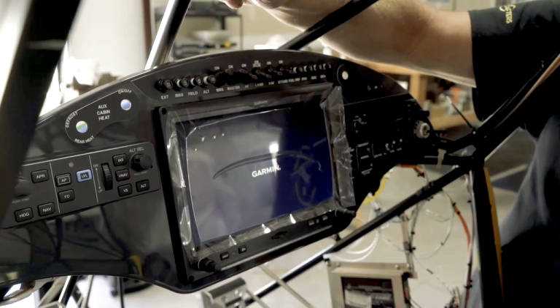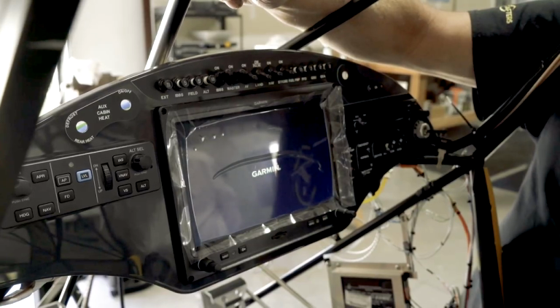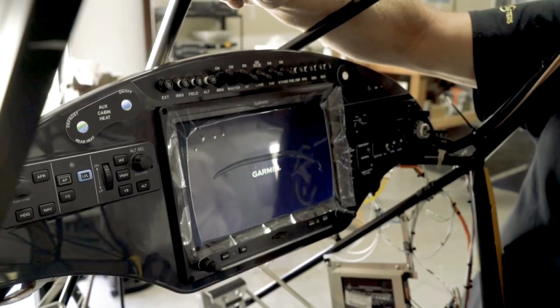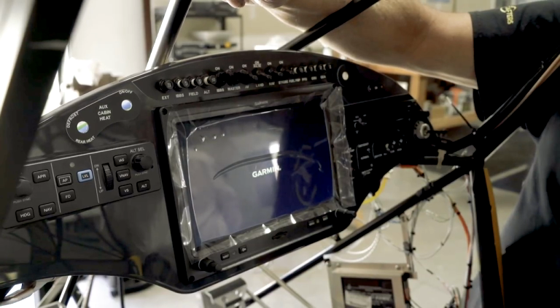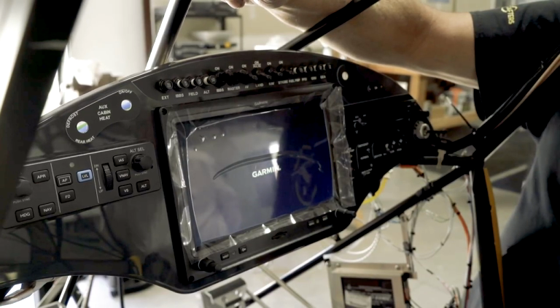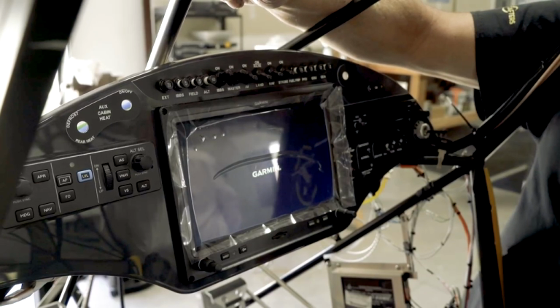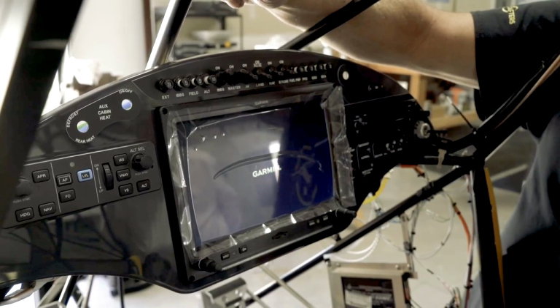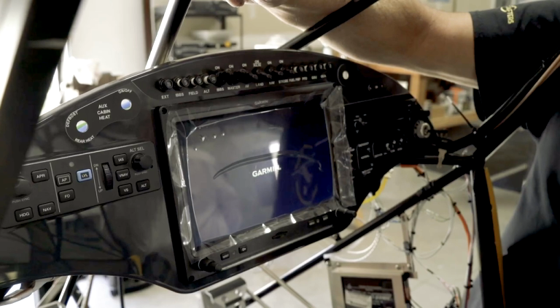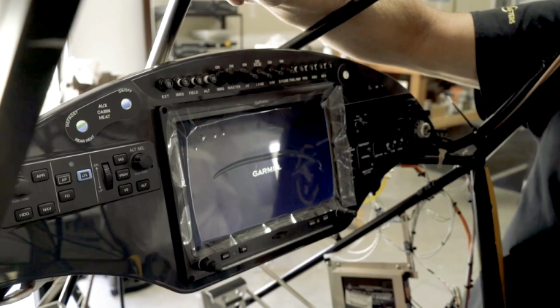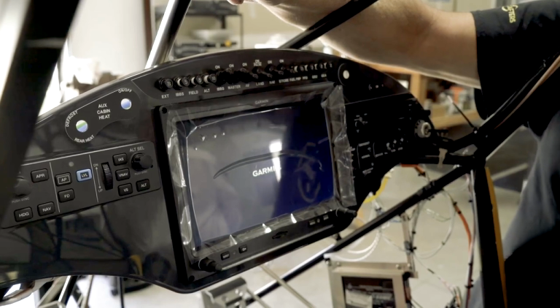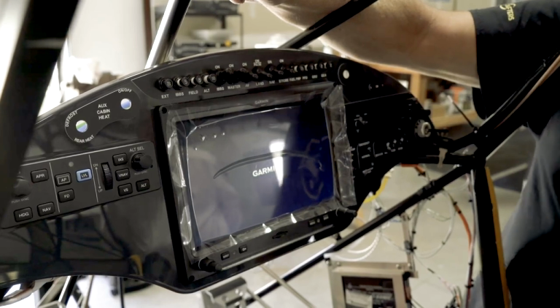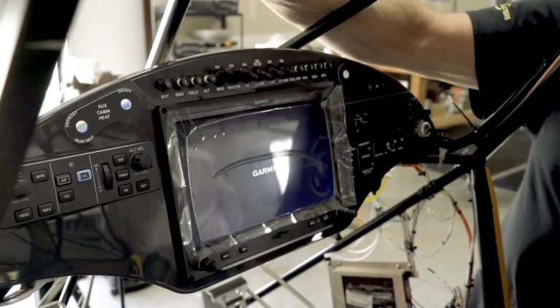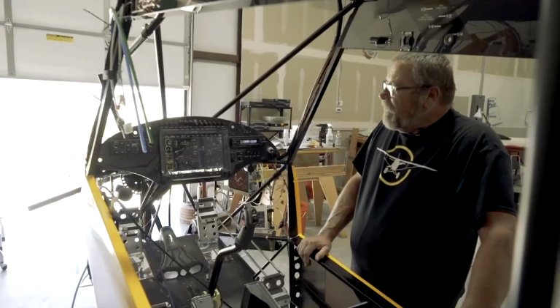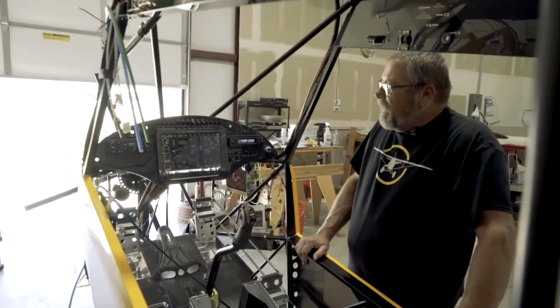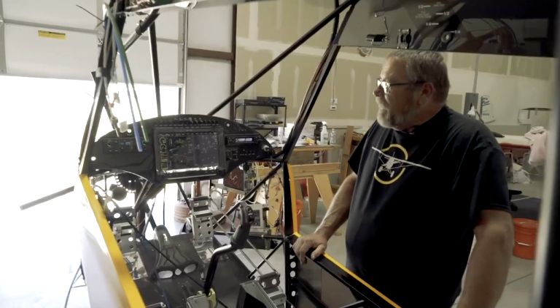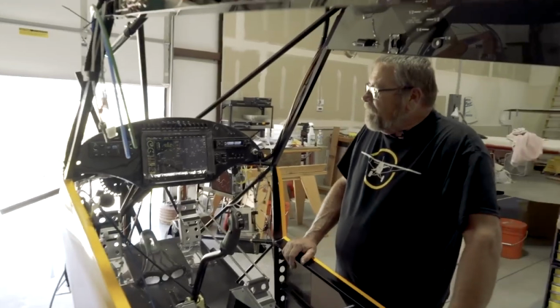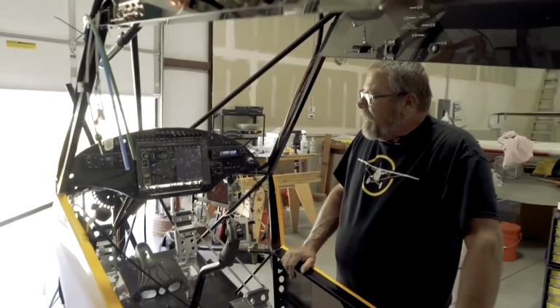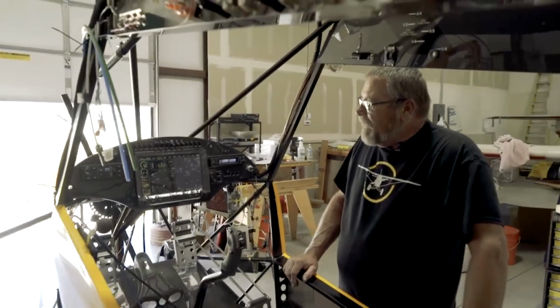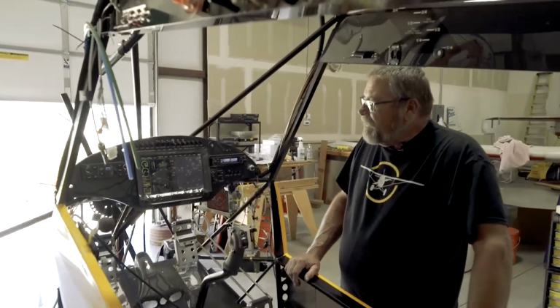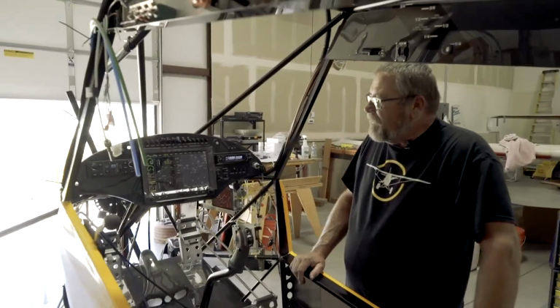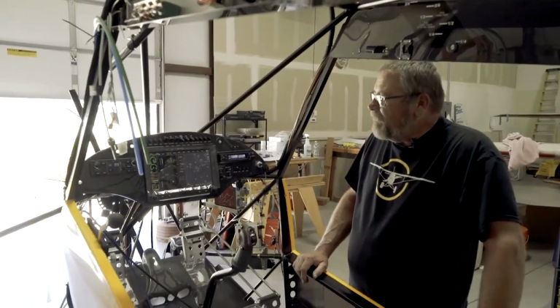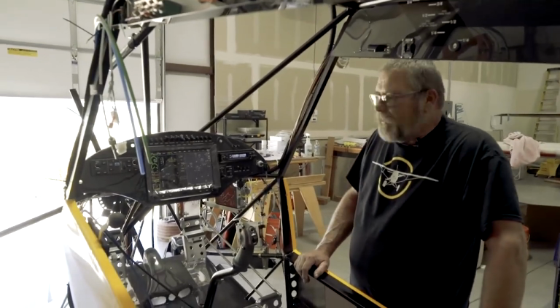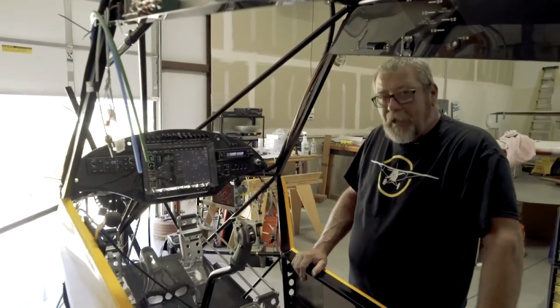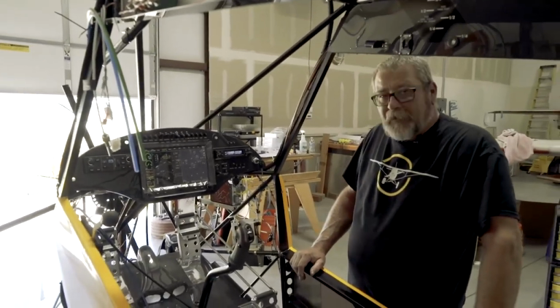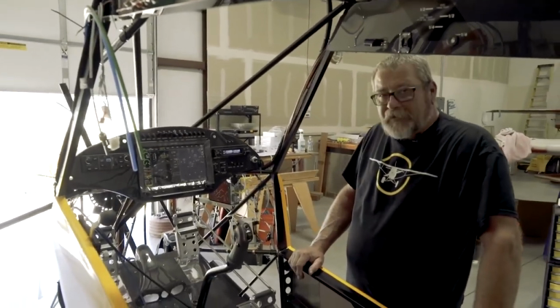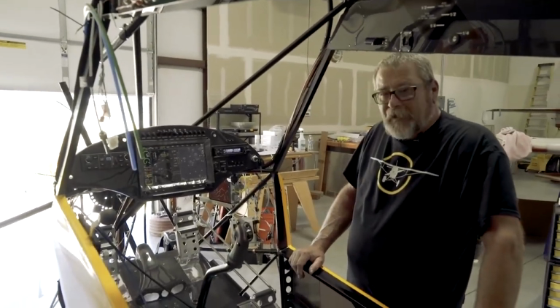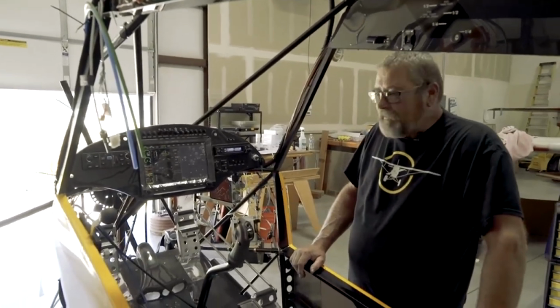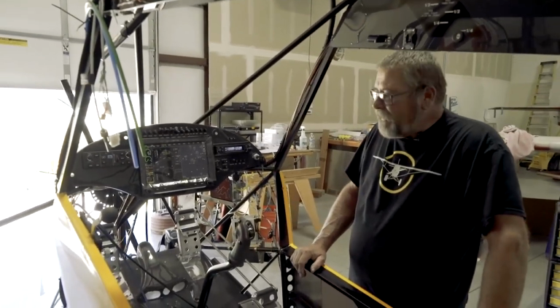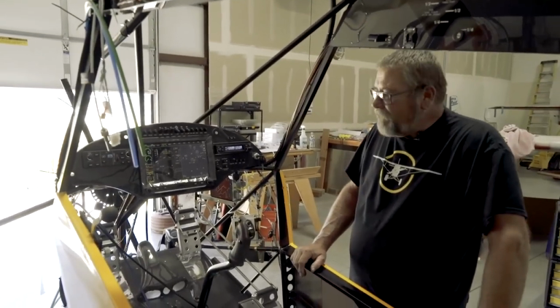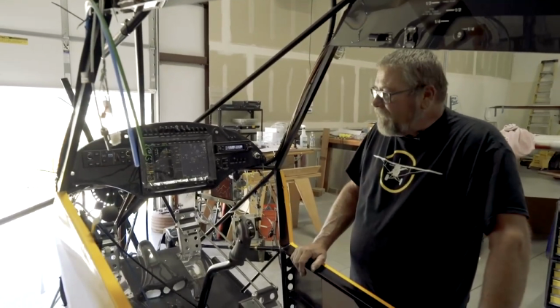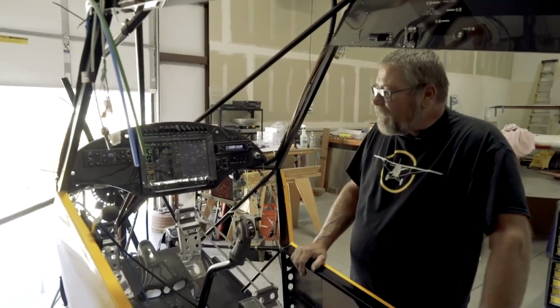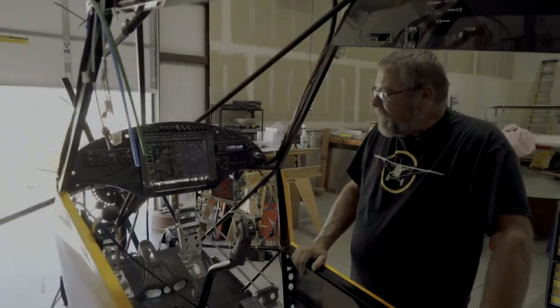There it is, she's coming up. I am pretty happy to say I think everything's working.